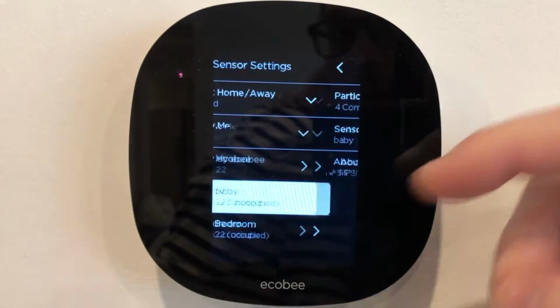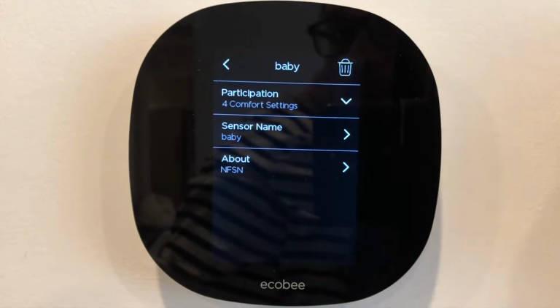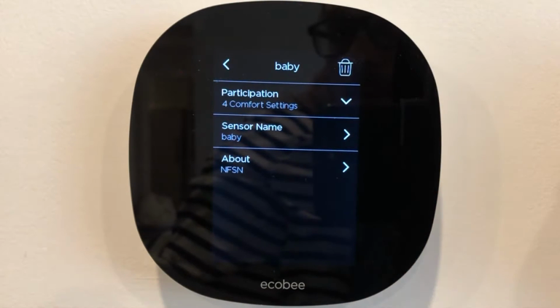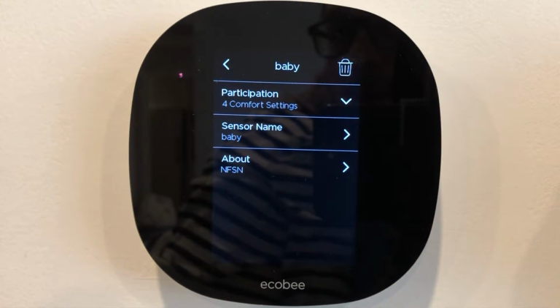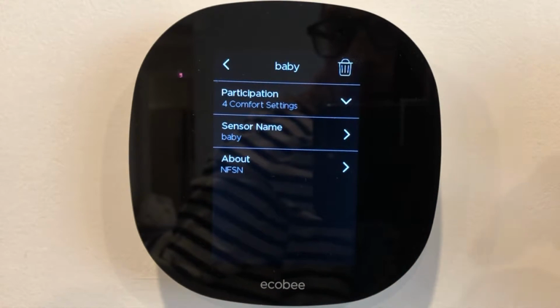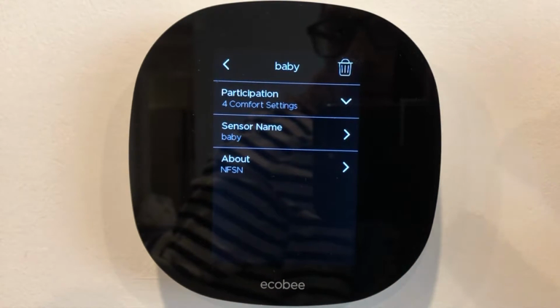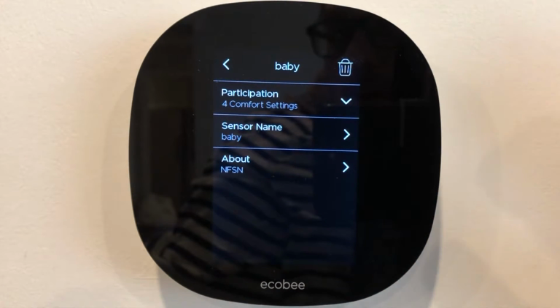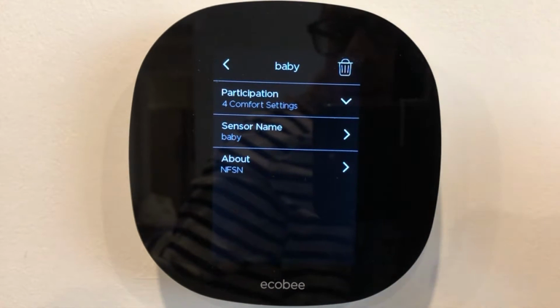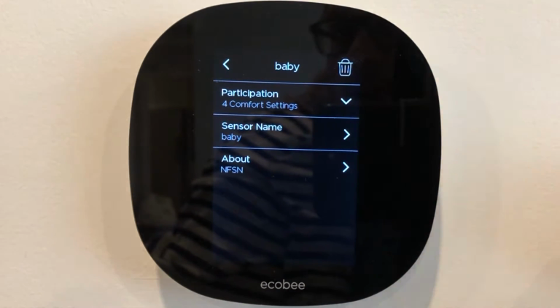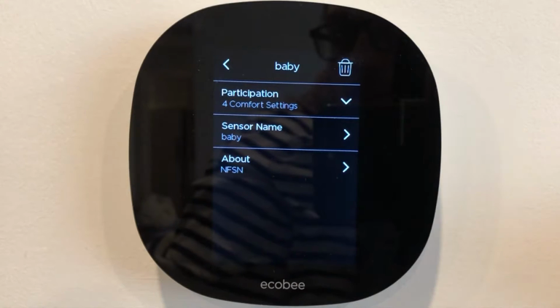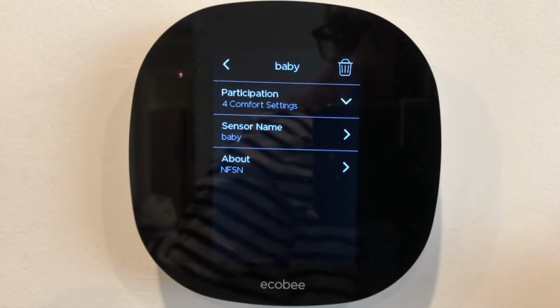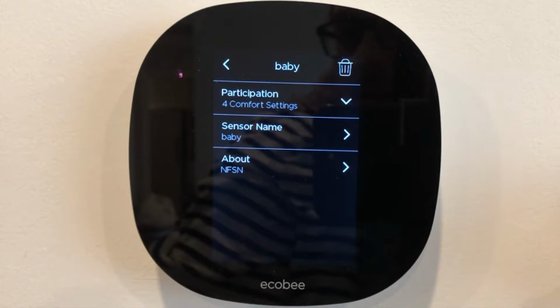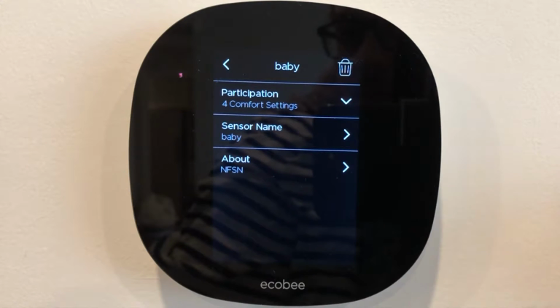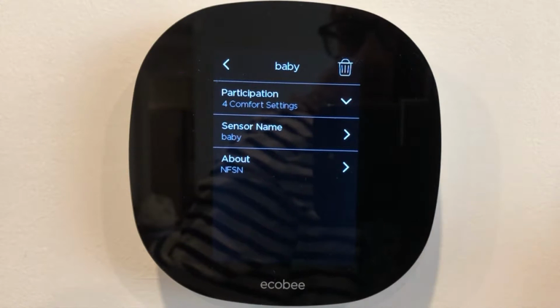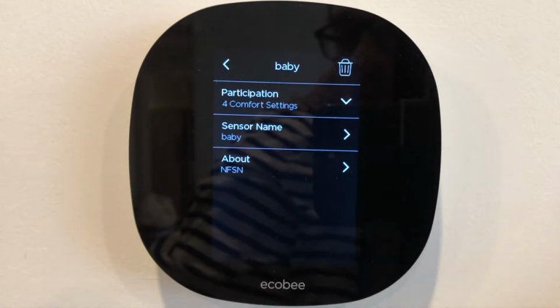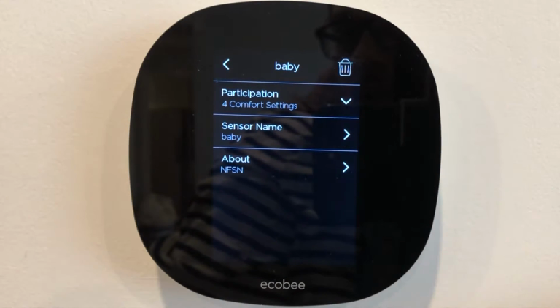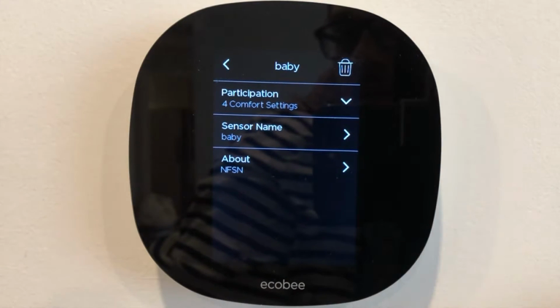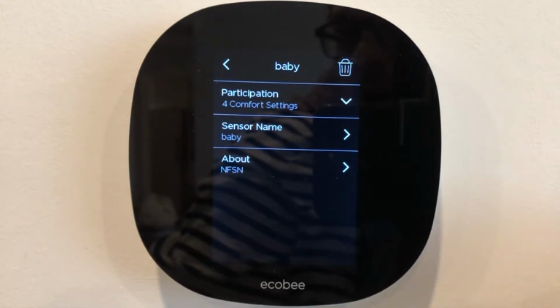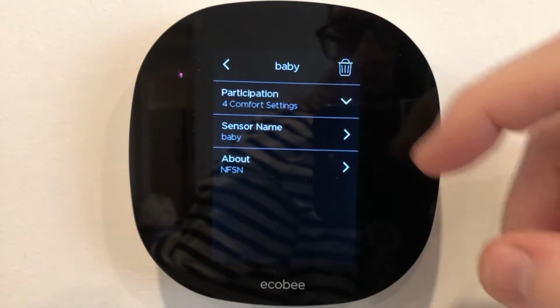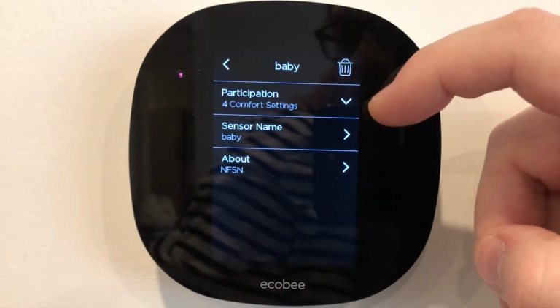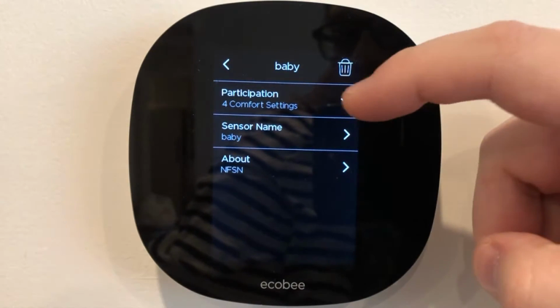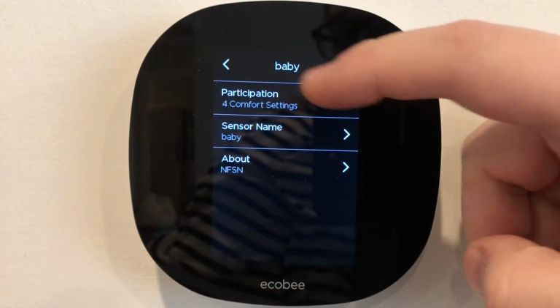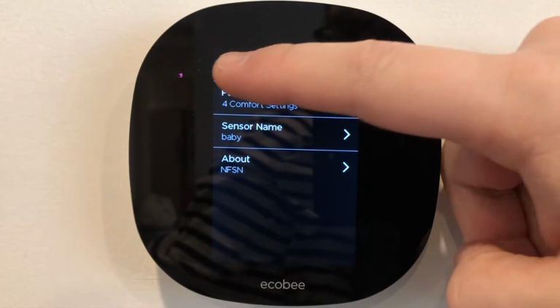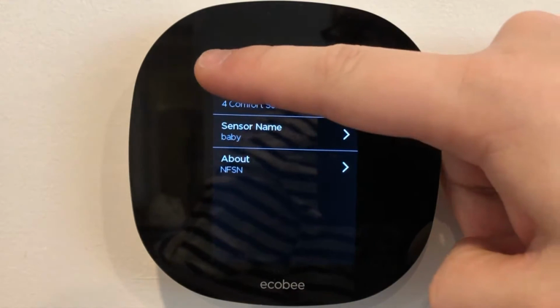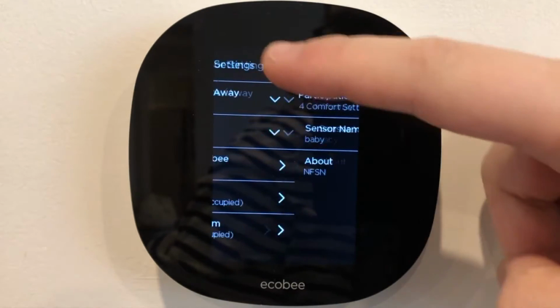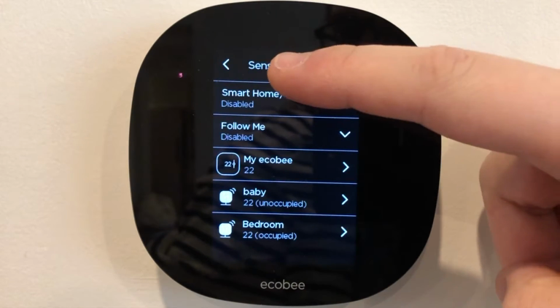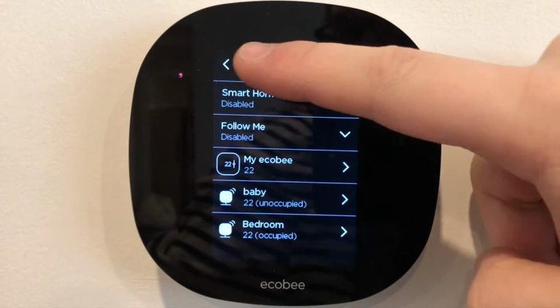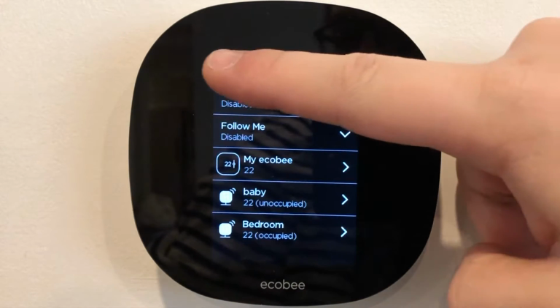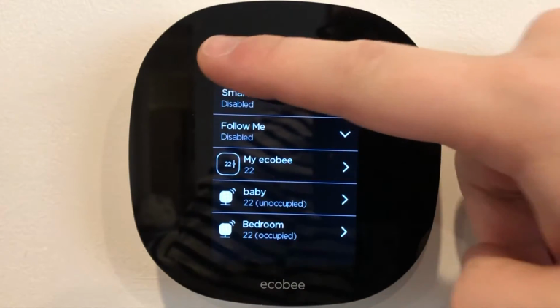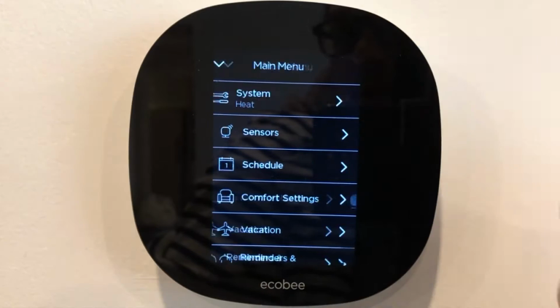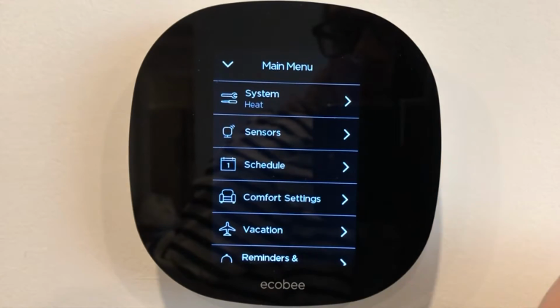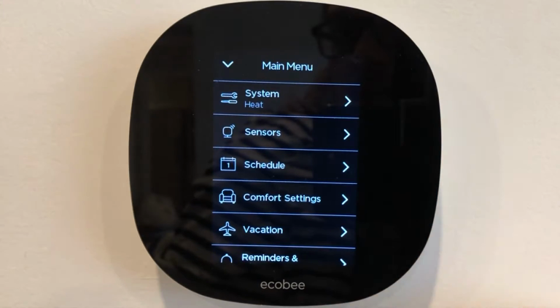We've got one sensor in the baby's bedroom. We want to make sure that the baby's bedroom doesn't get too hot, and just like that you can see it.